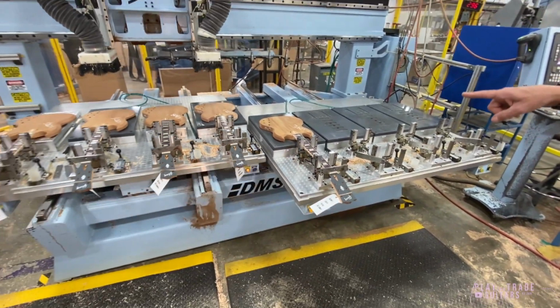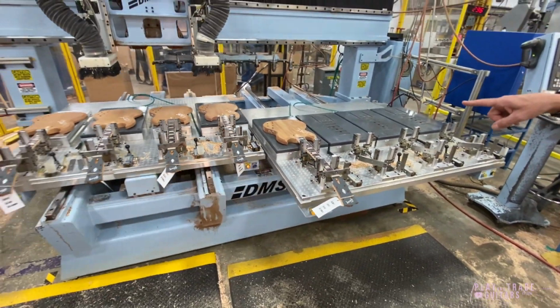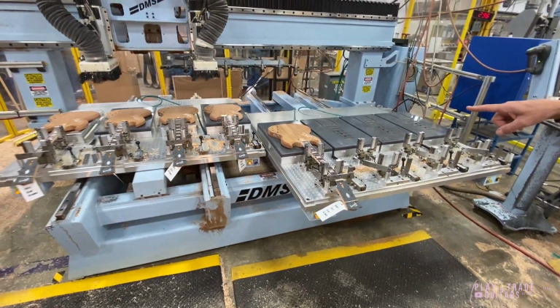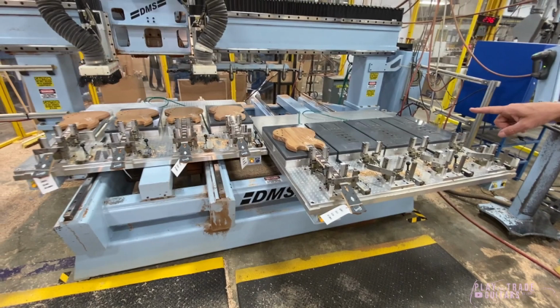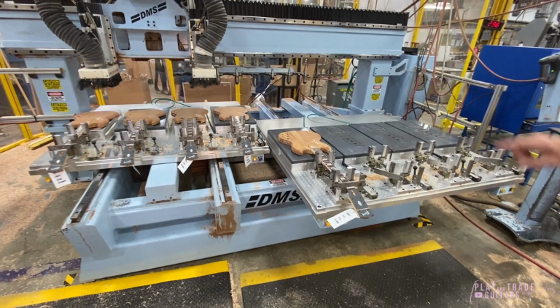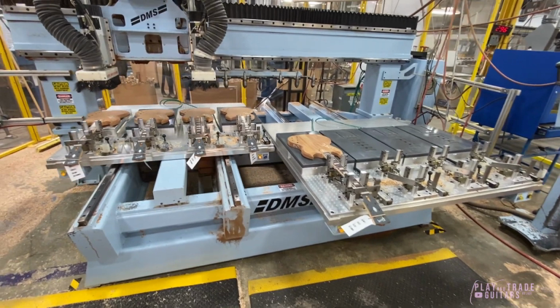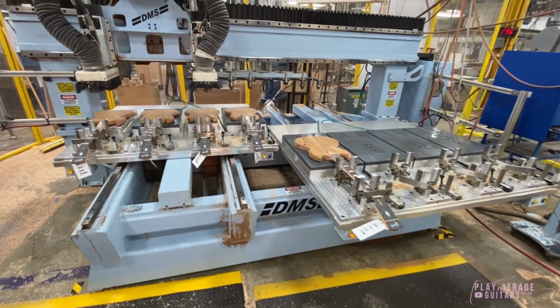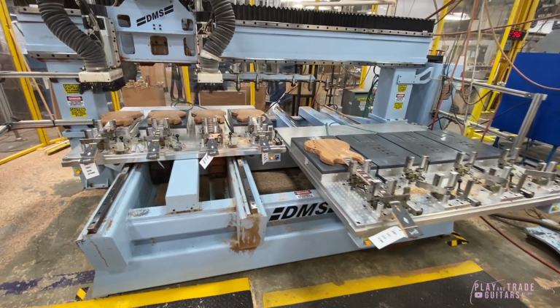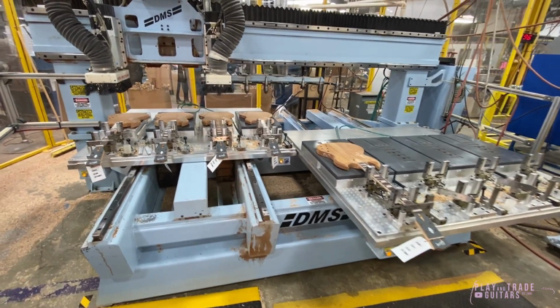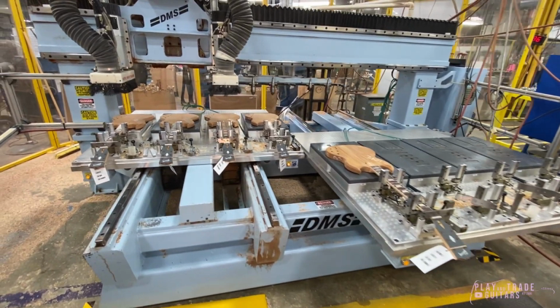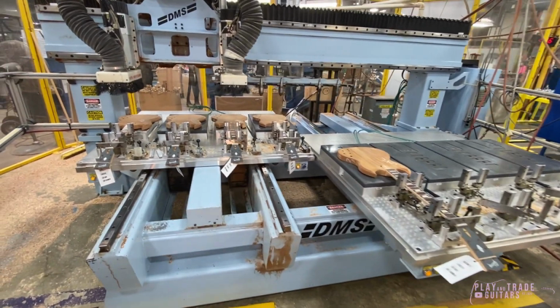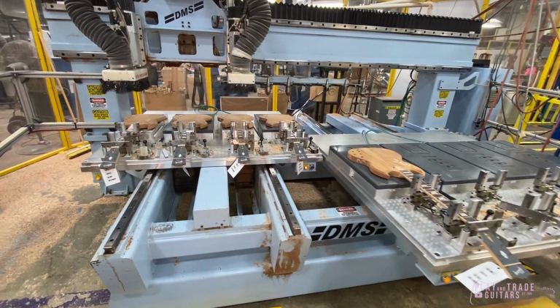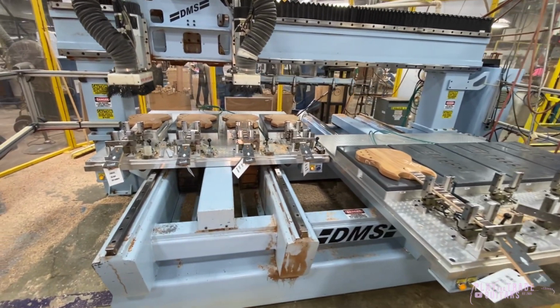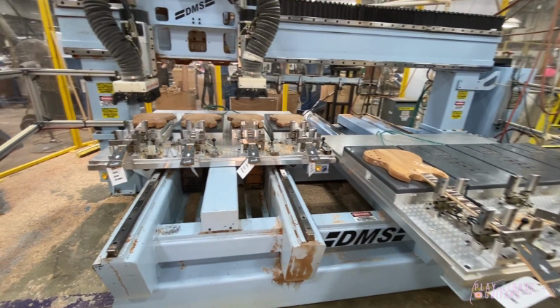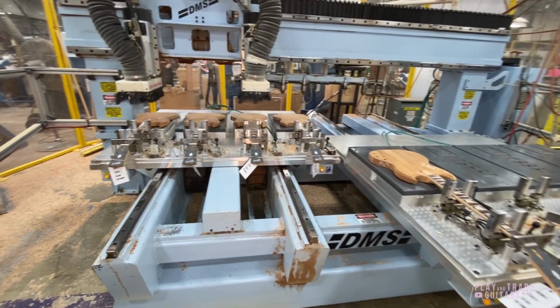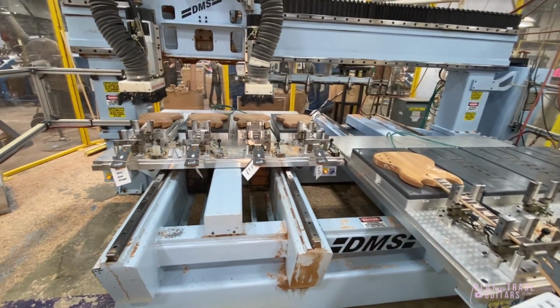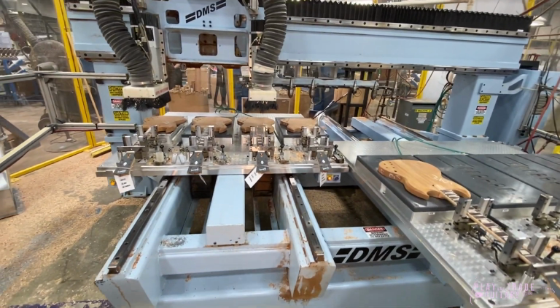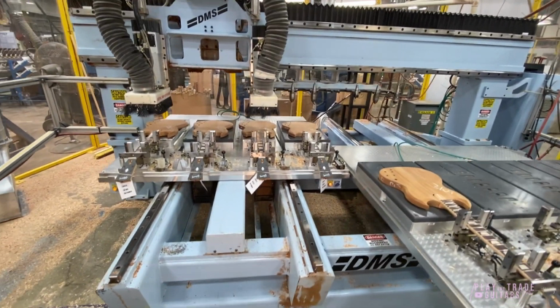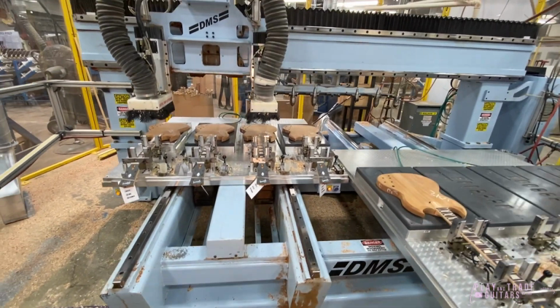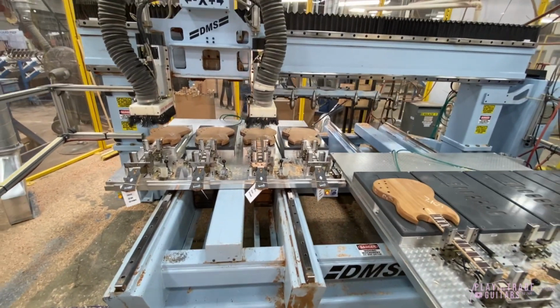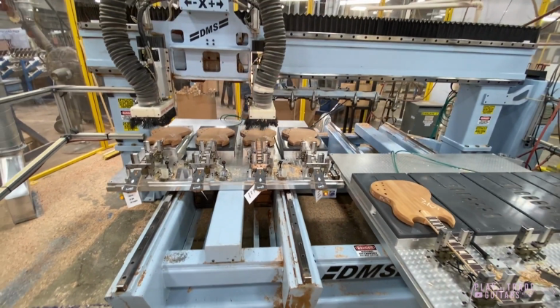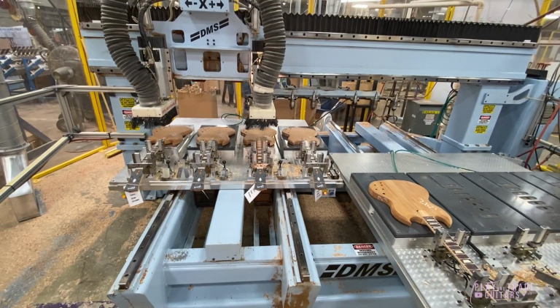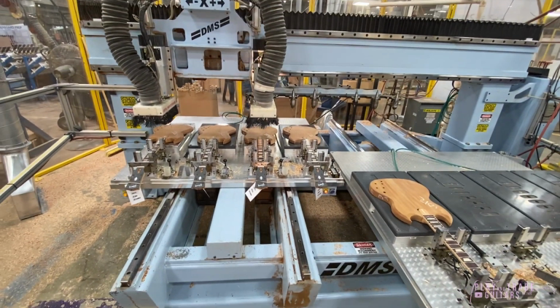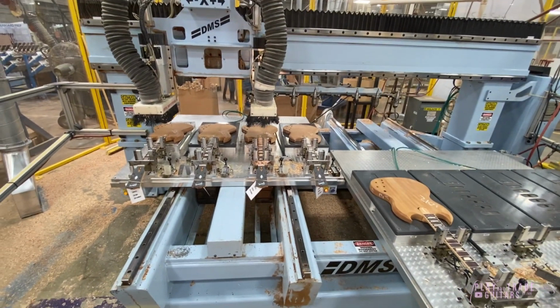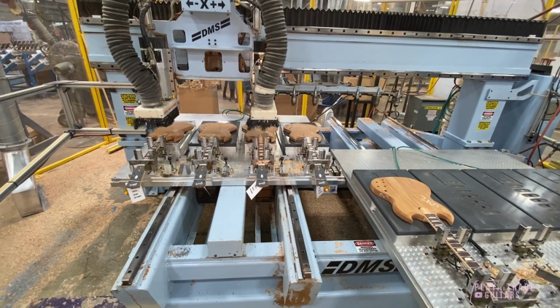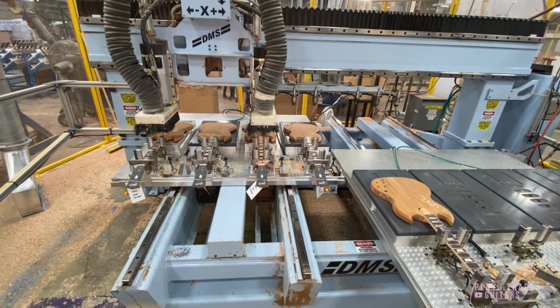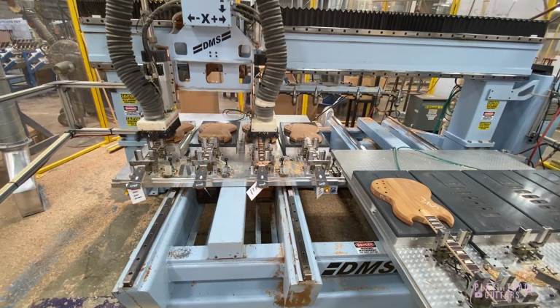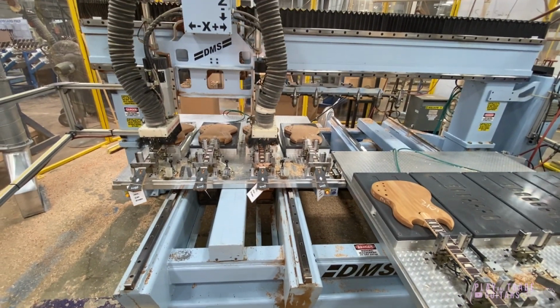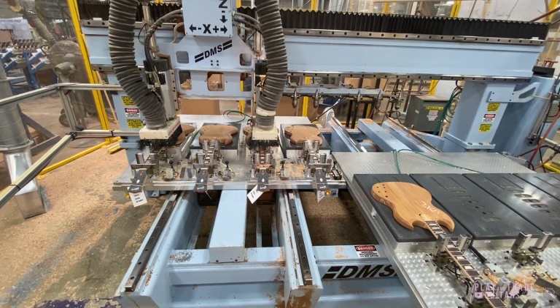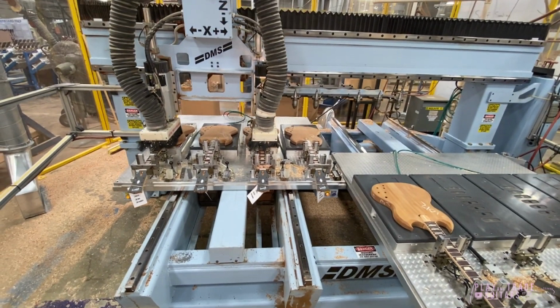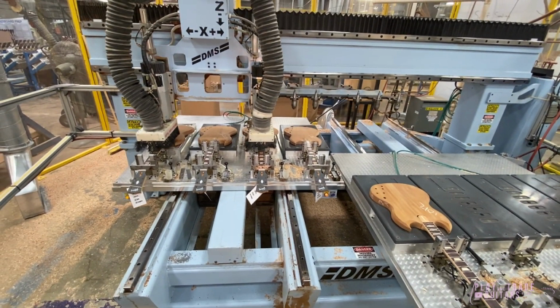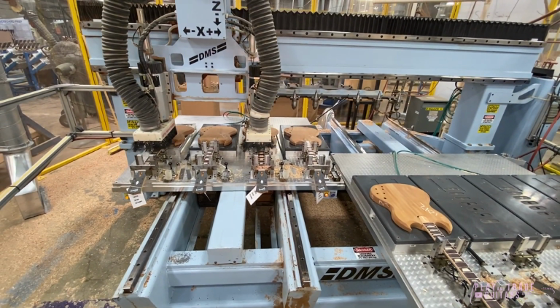Oh, so it's going to route out the pickup cavity. Yeah. Wow.